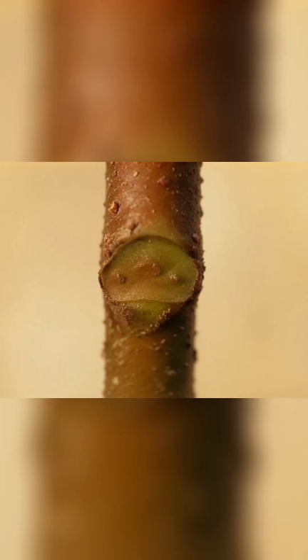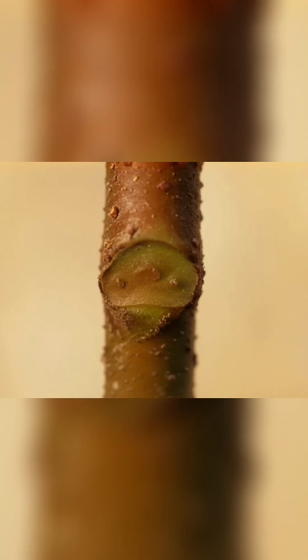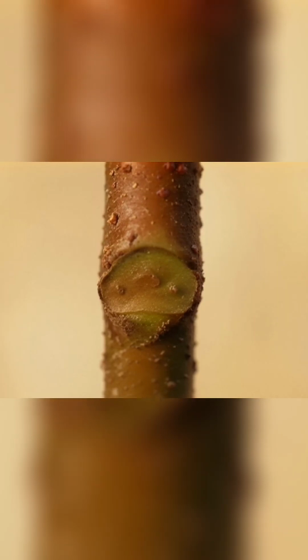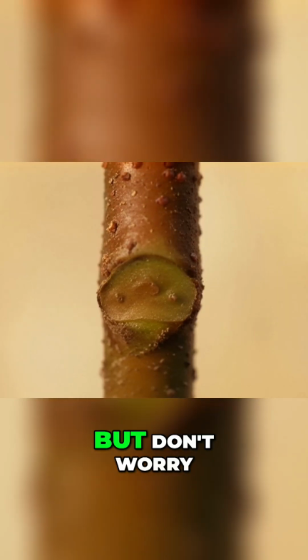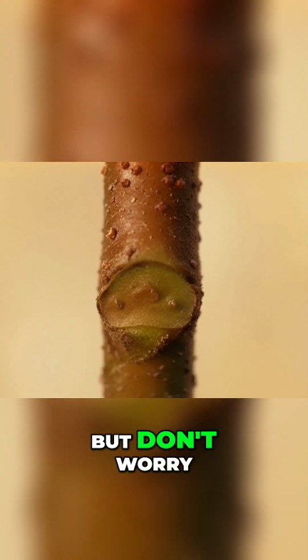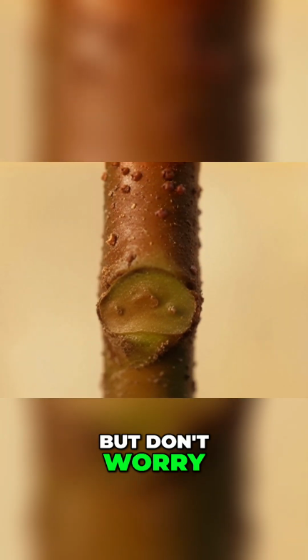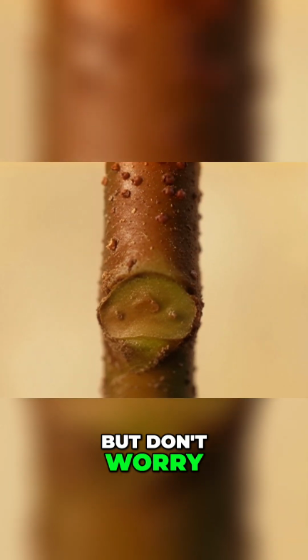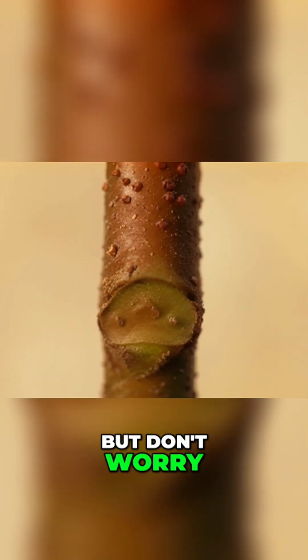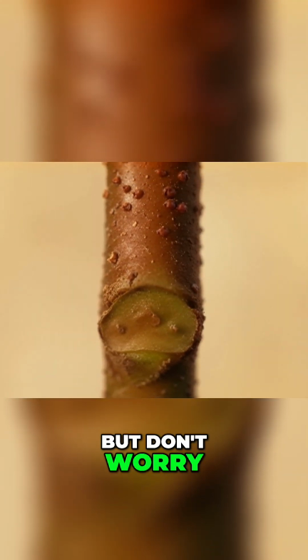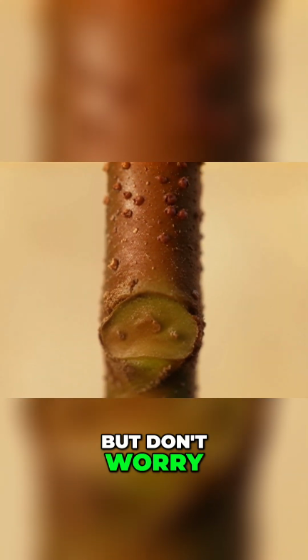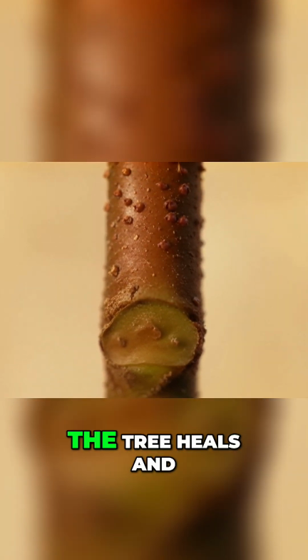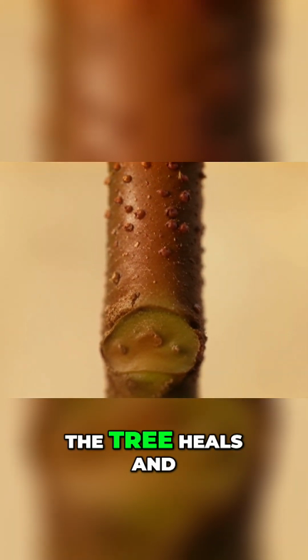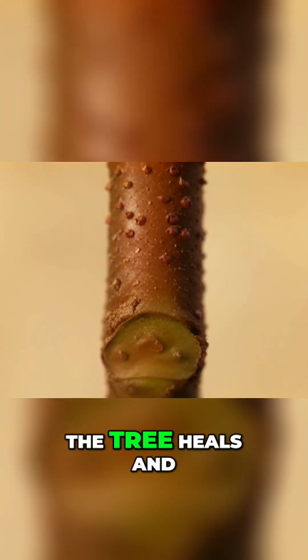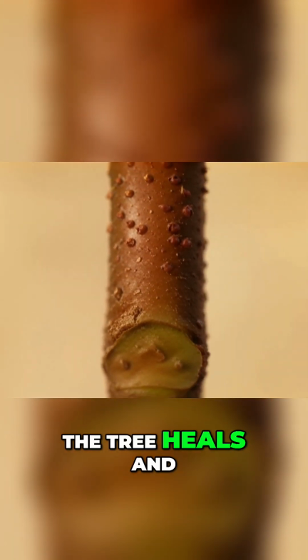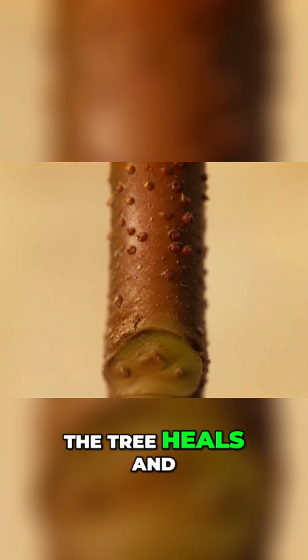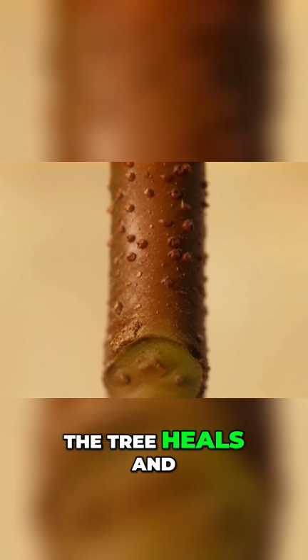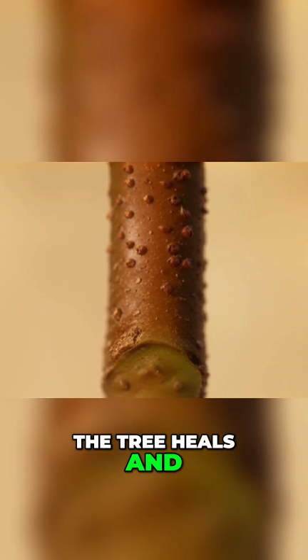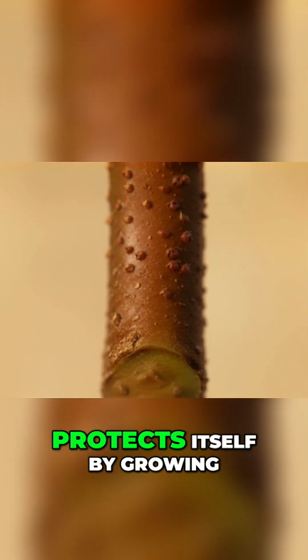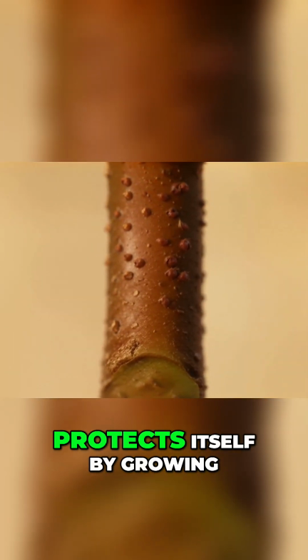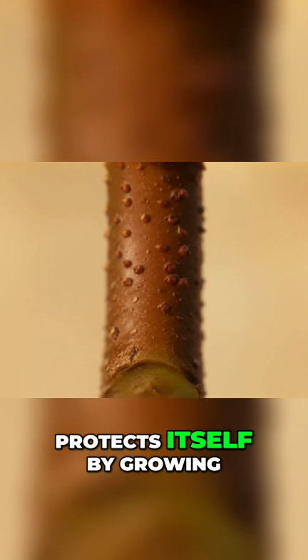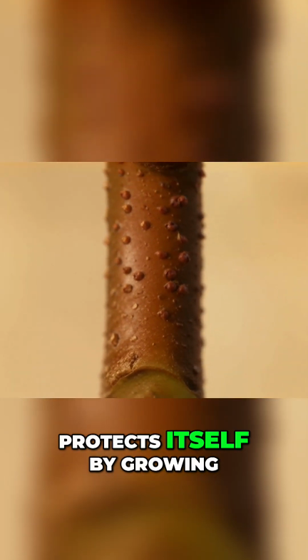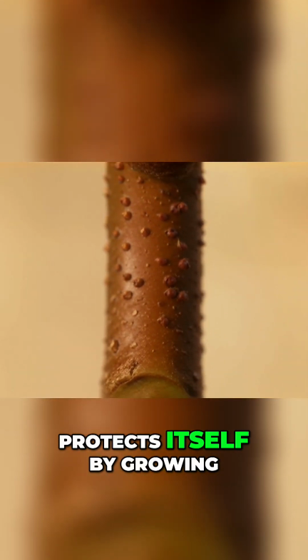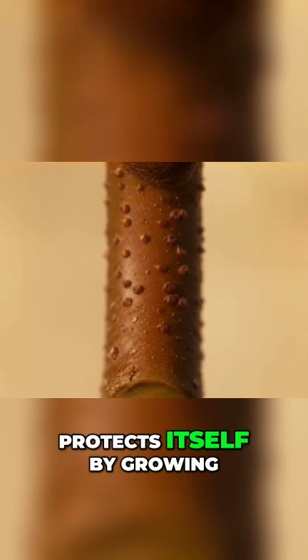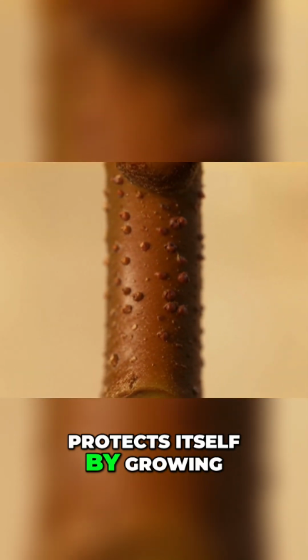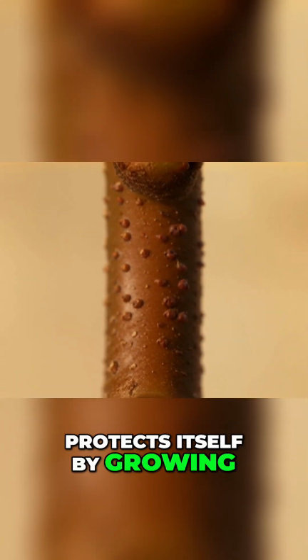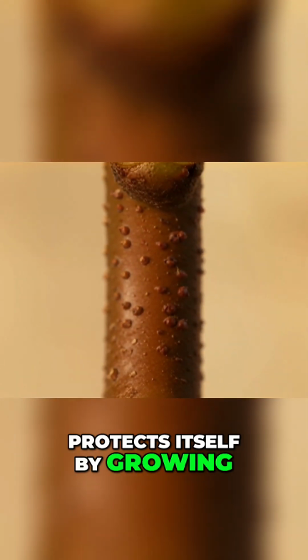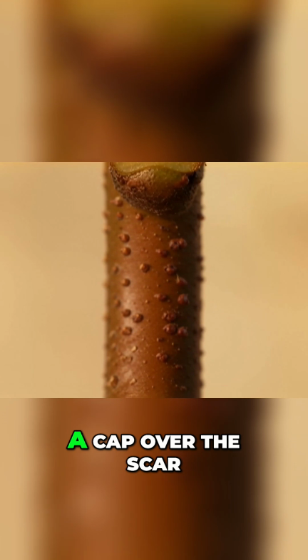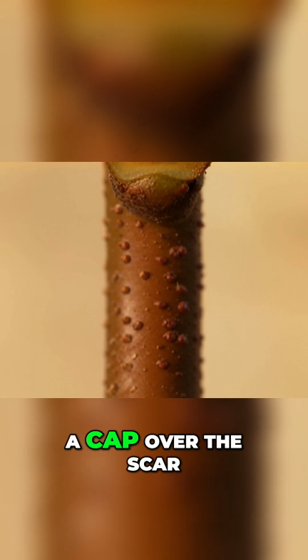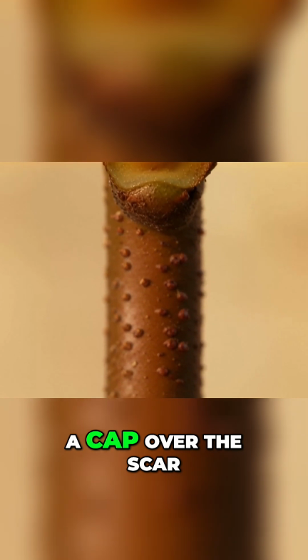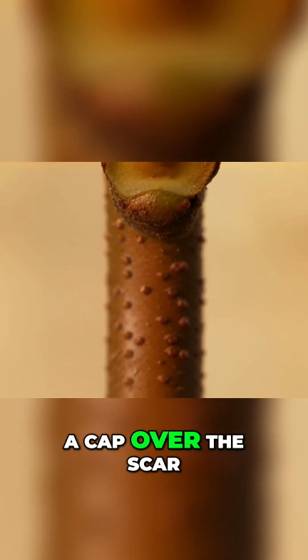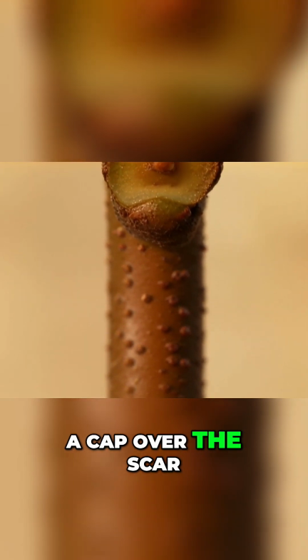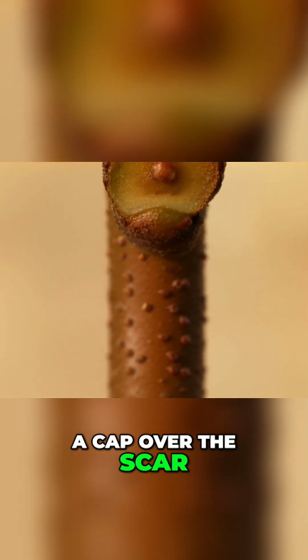But don't worry — the tree heals and protects itself by growing a cap over the scar.